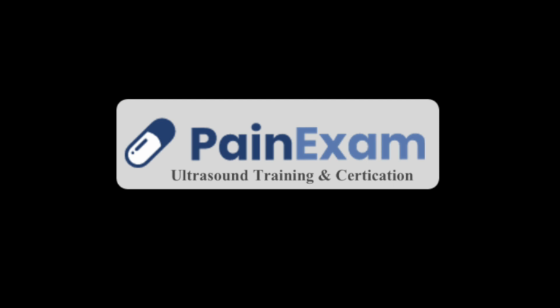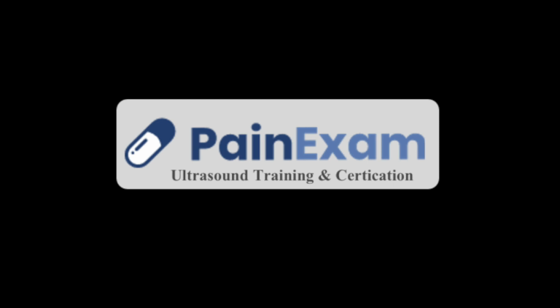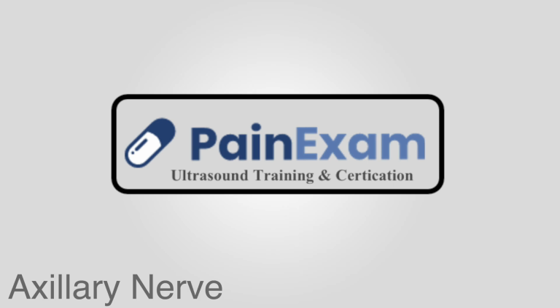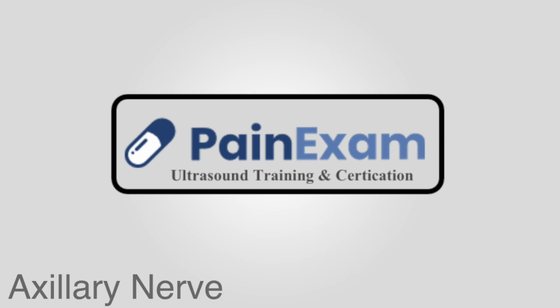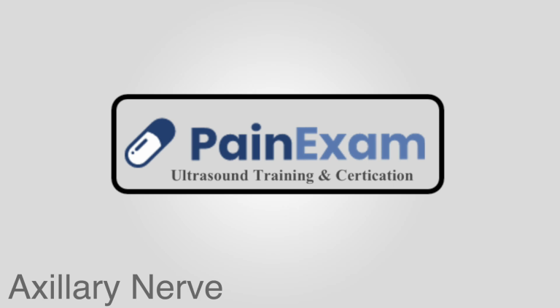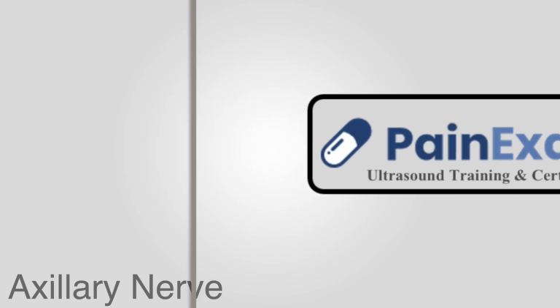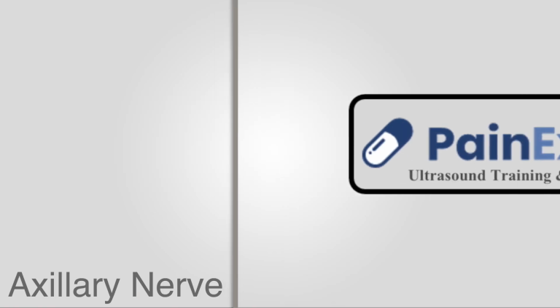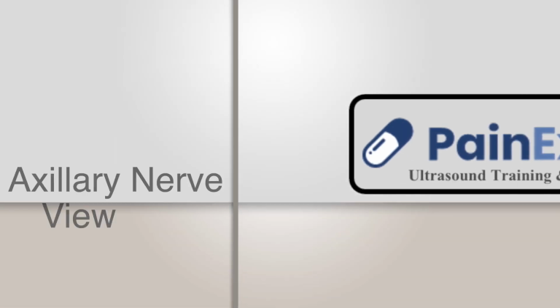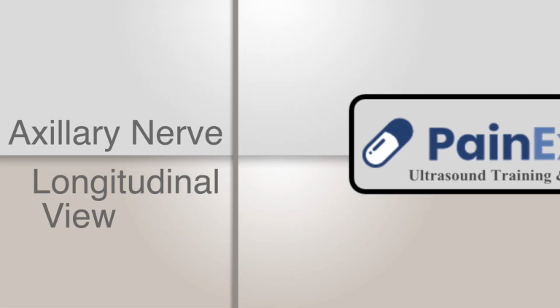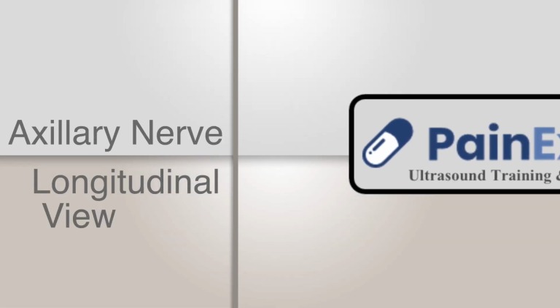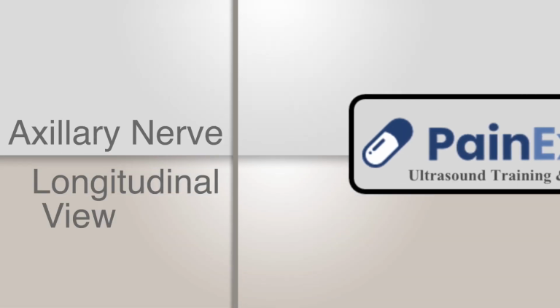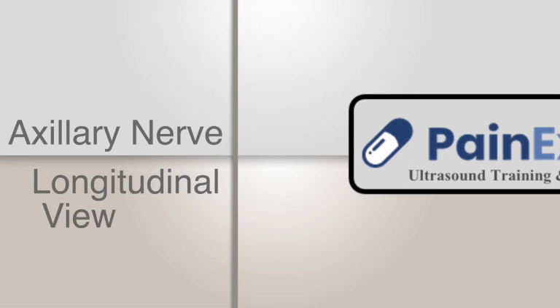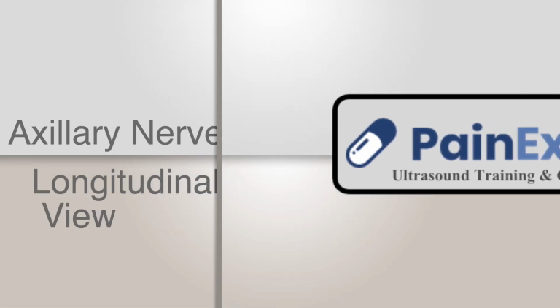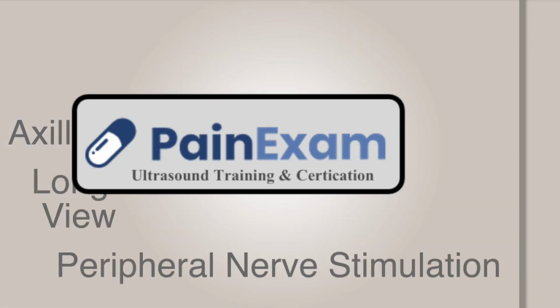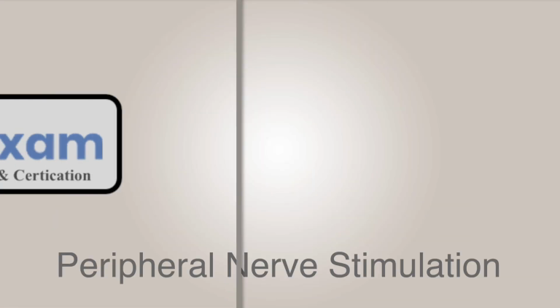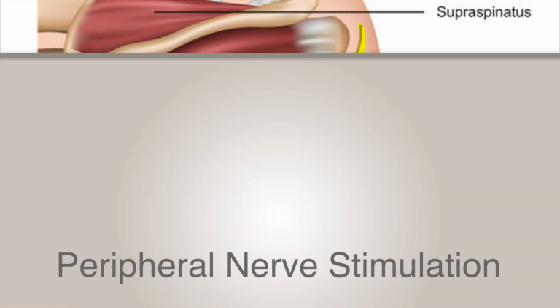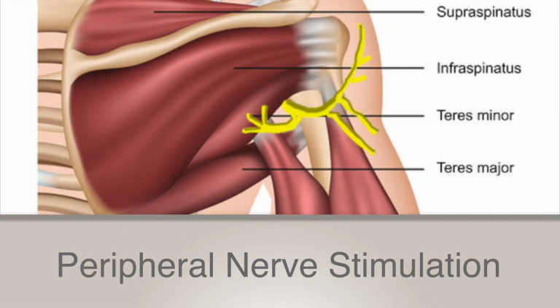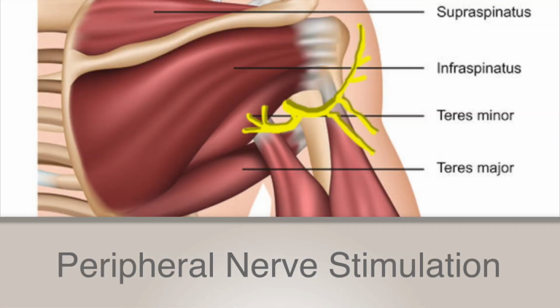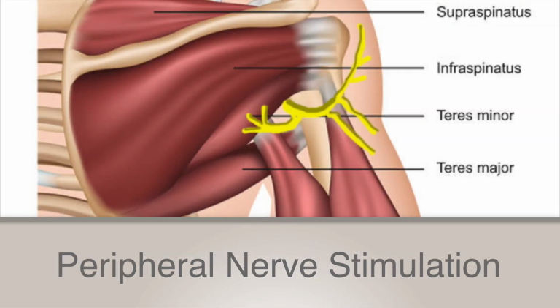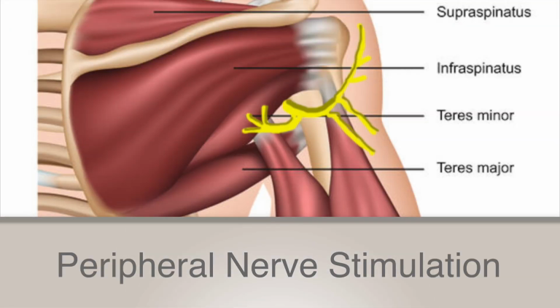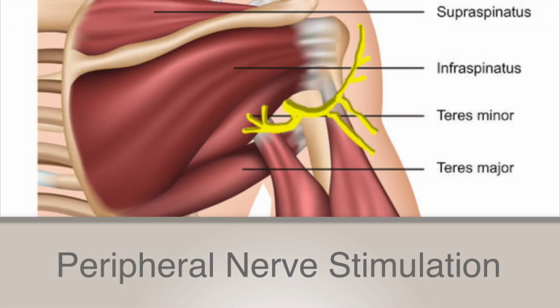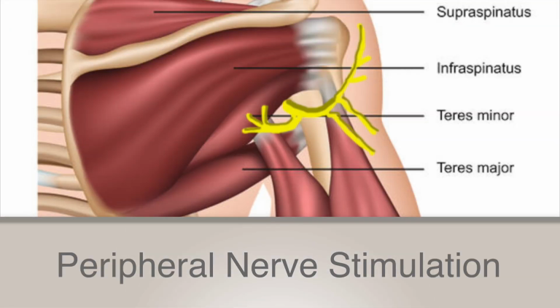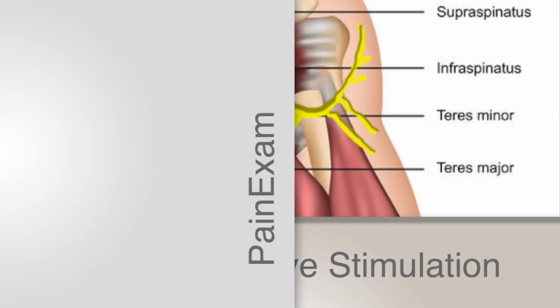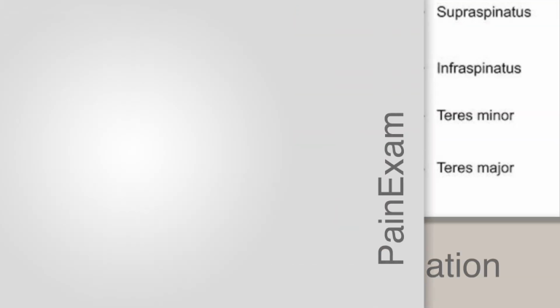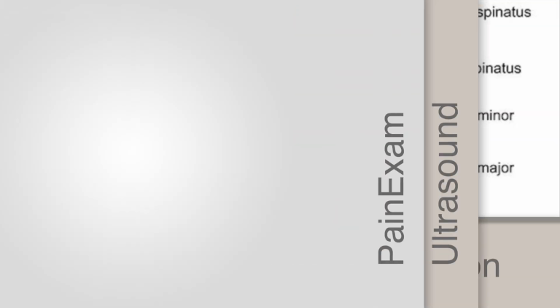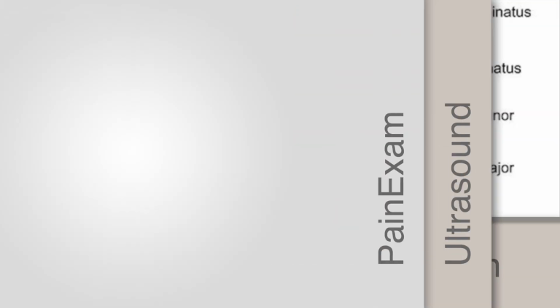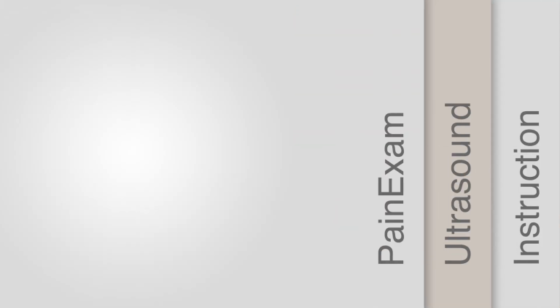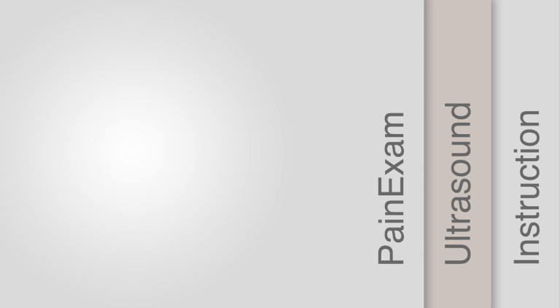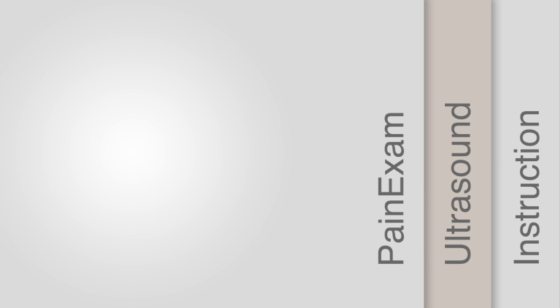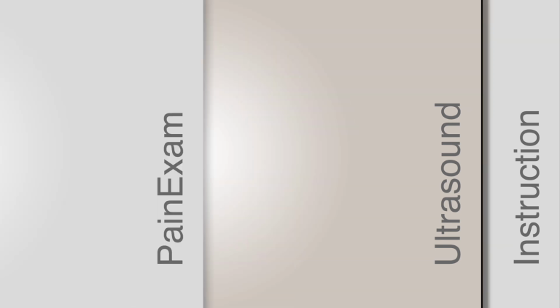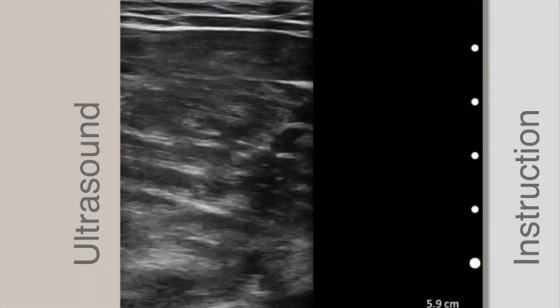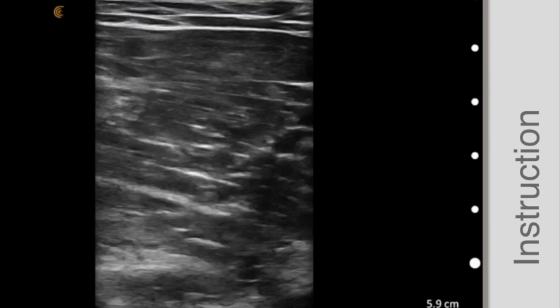This is the axillary nerve in the longitudinal view. It can be used for nerve block or peripheral nerve stimulation.